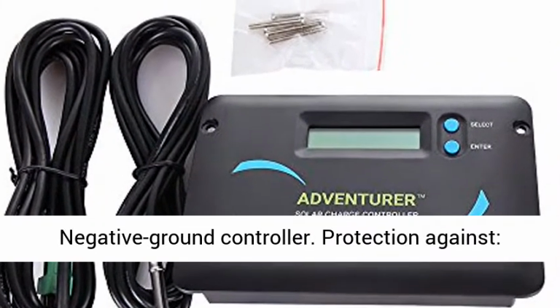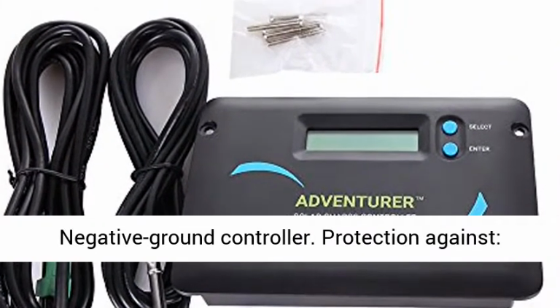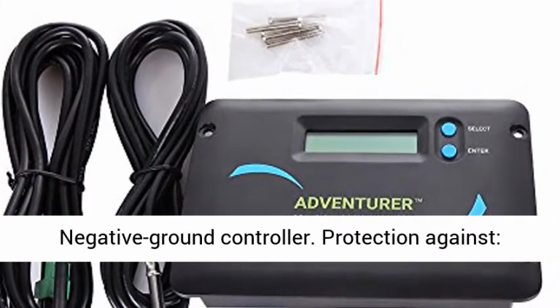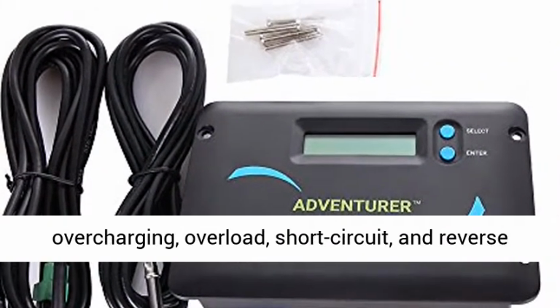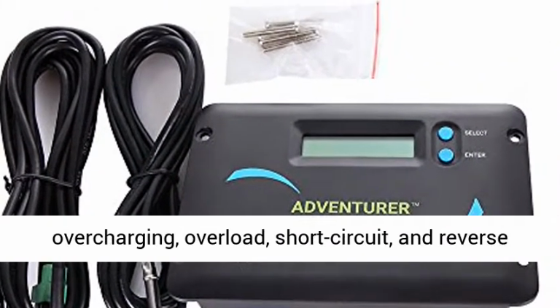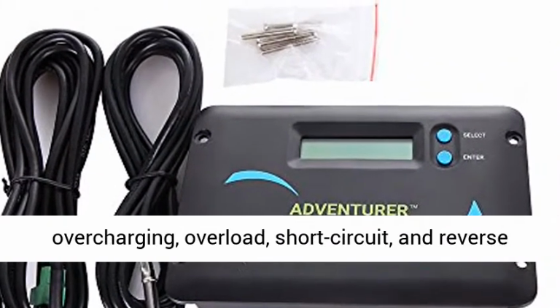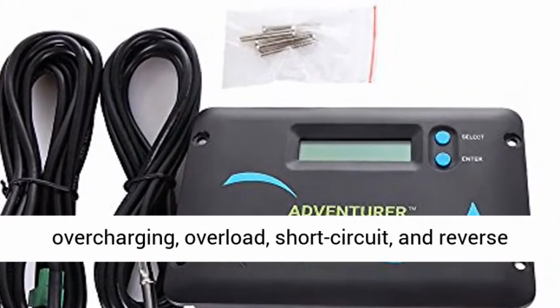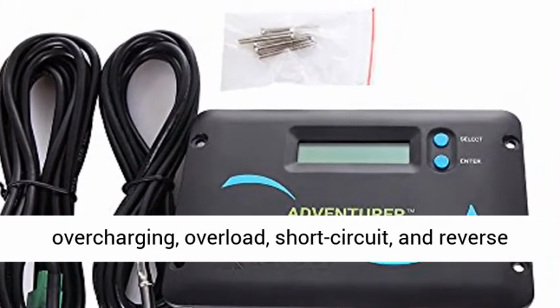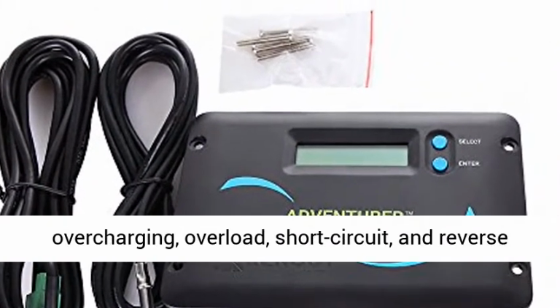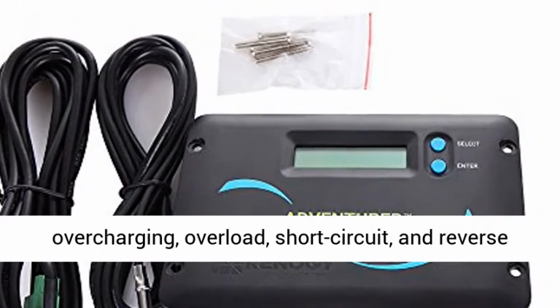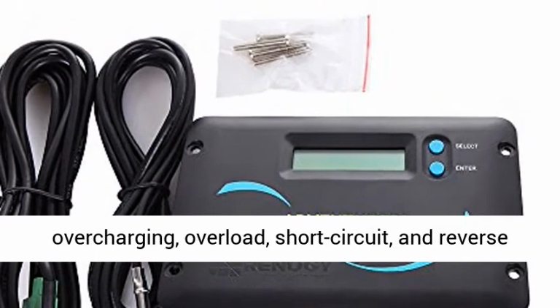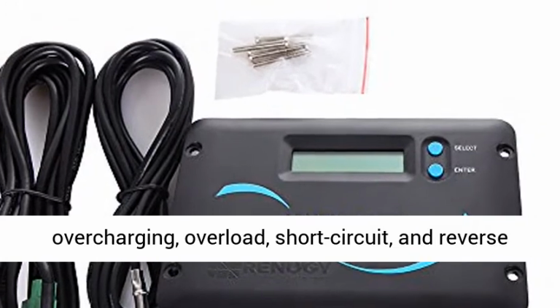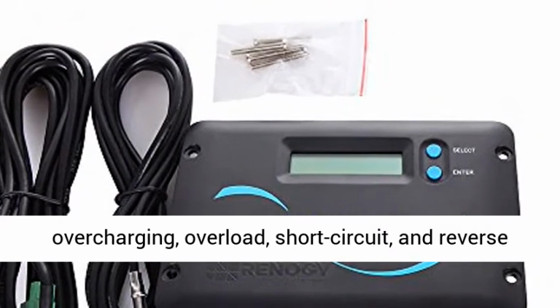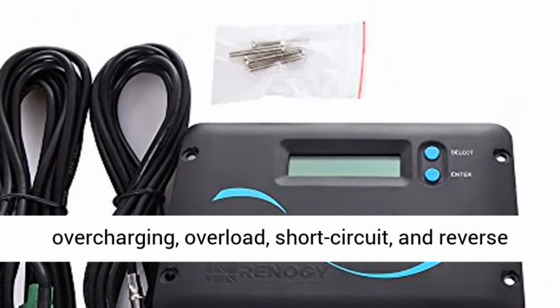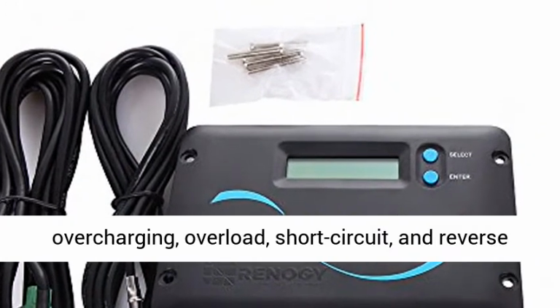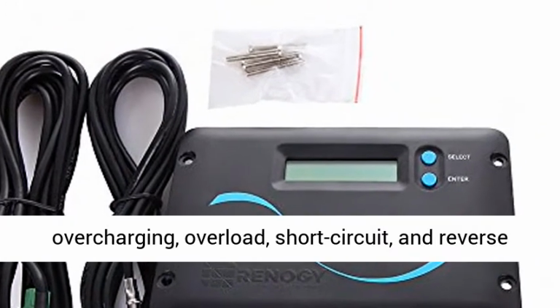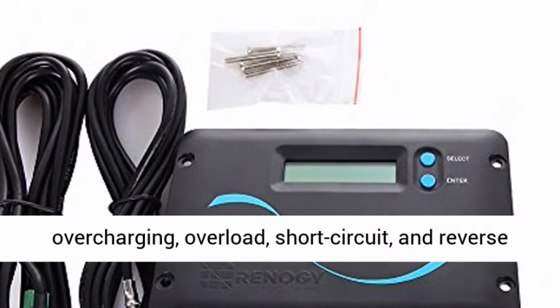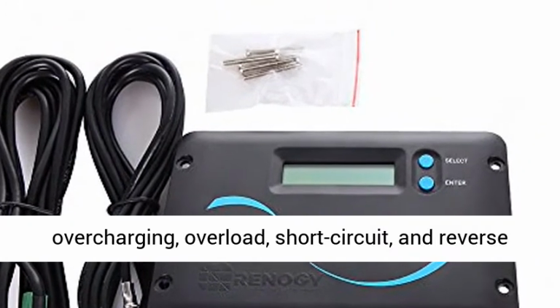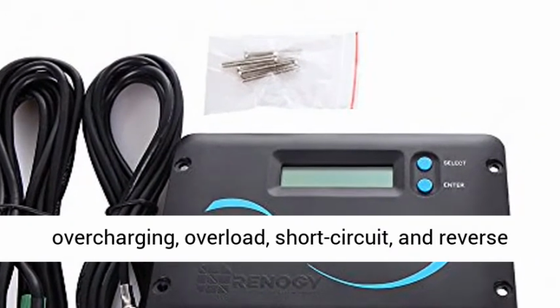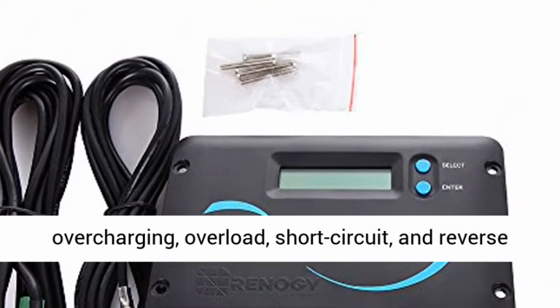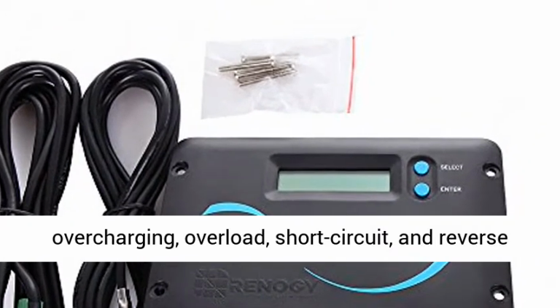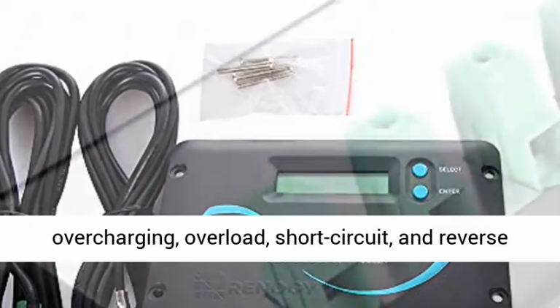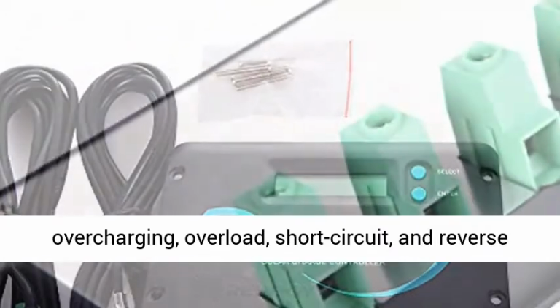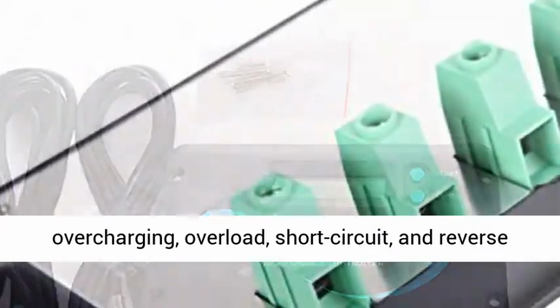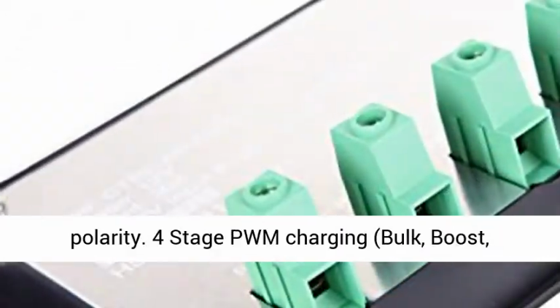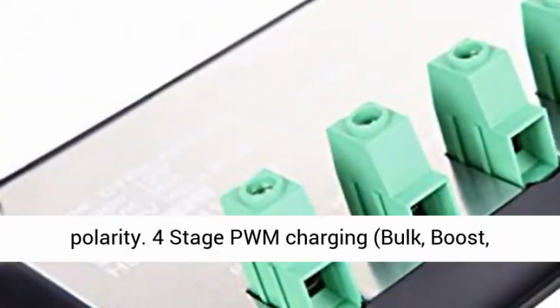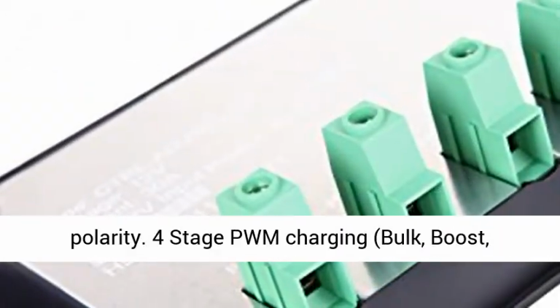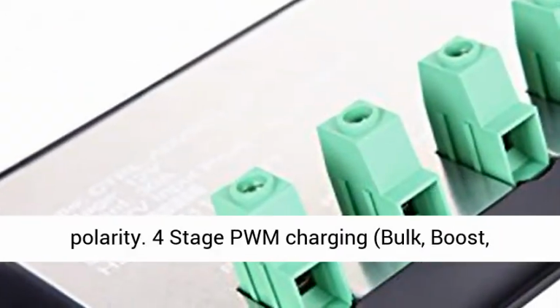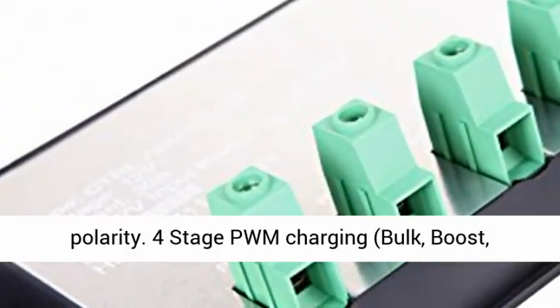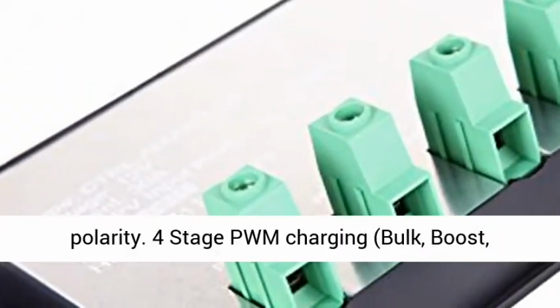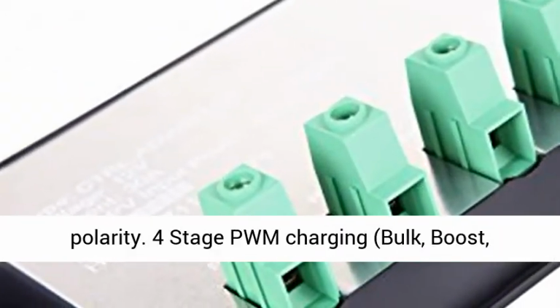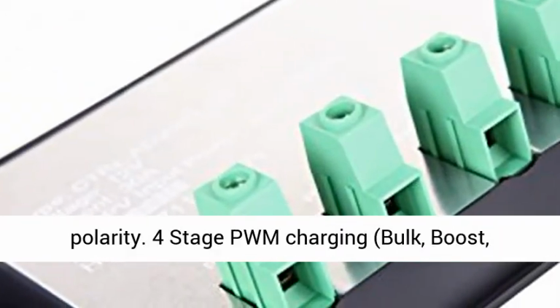Protection against overcharging, overload, short circuit, and reverse polarity.